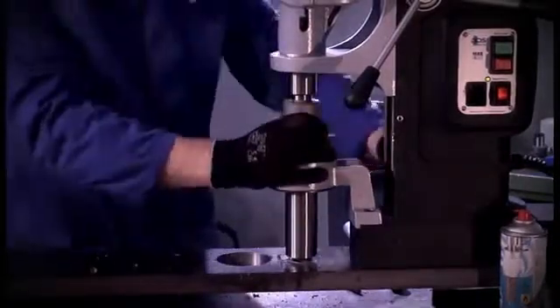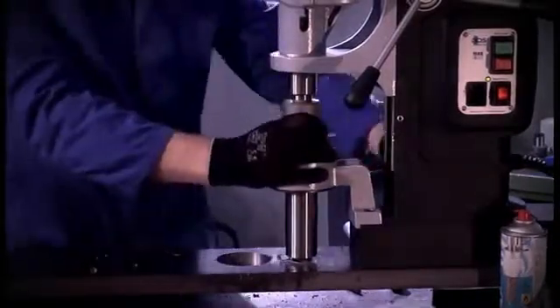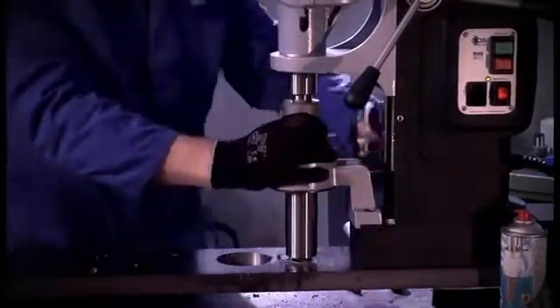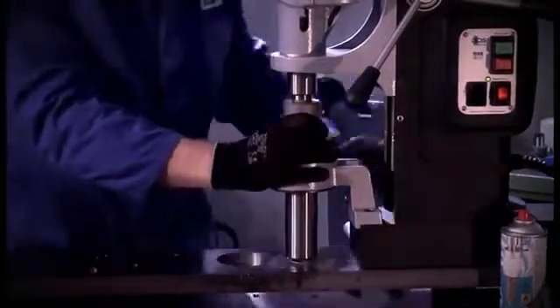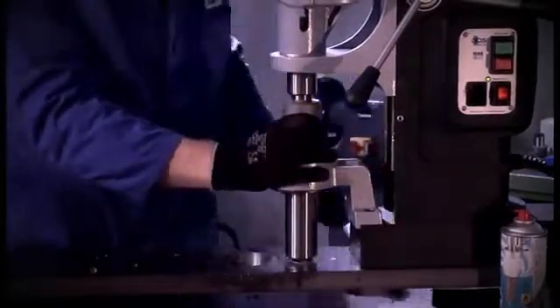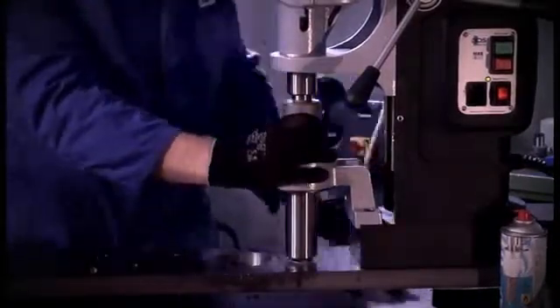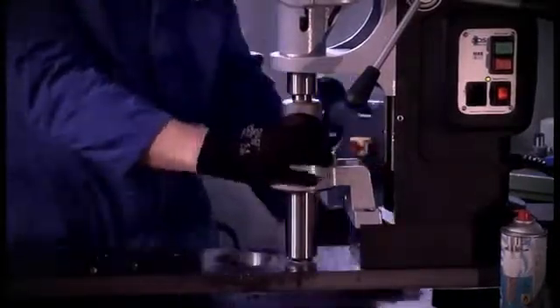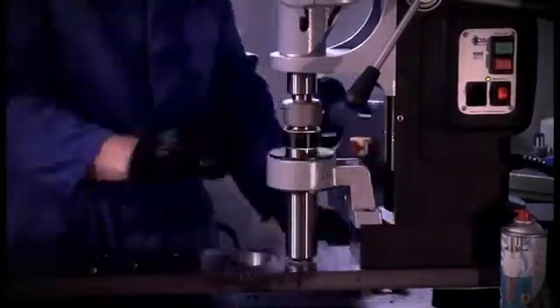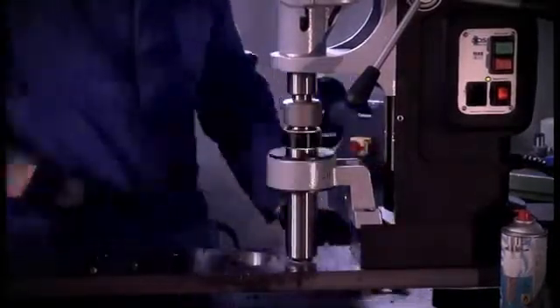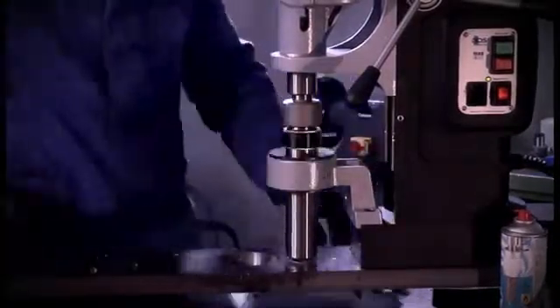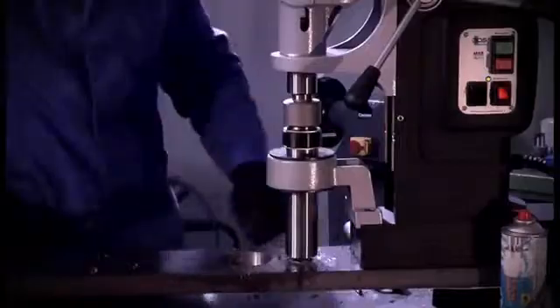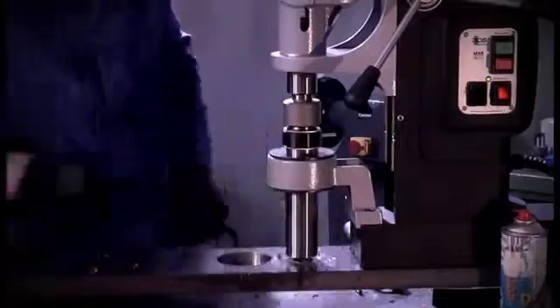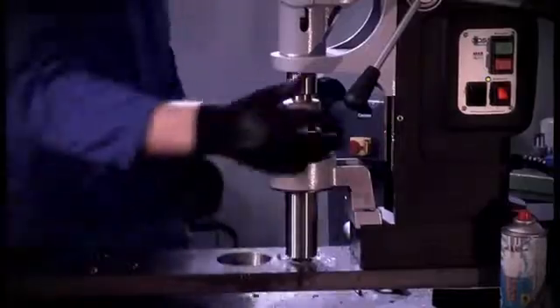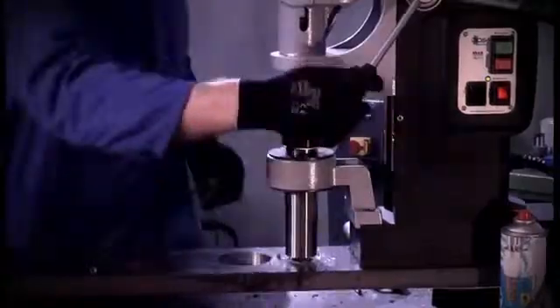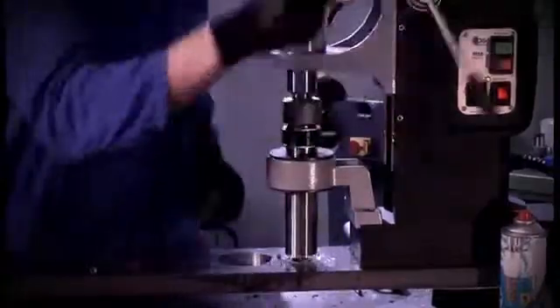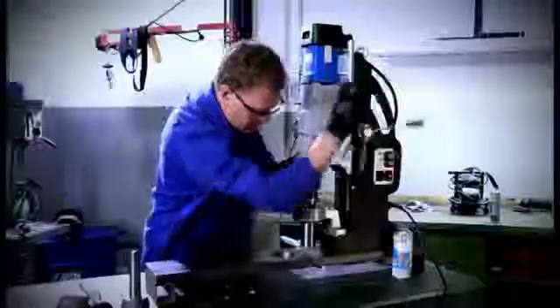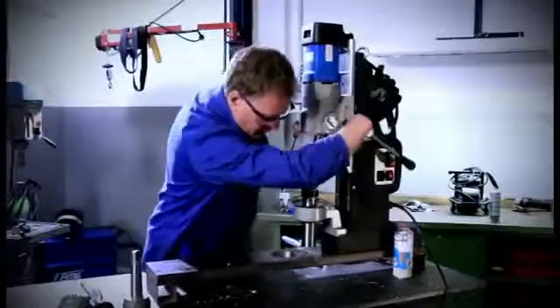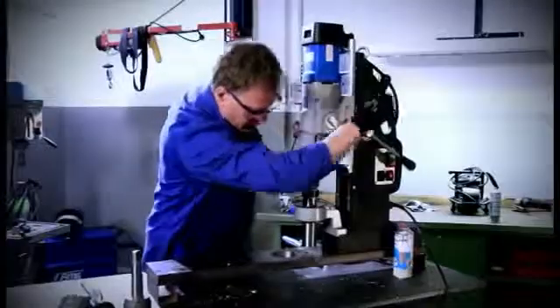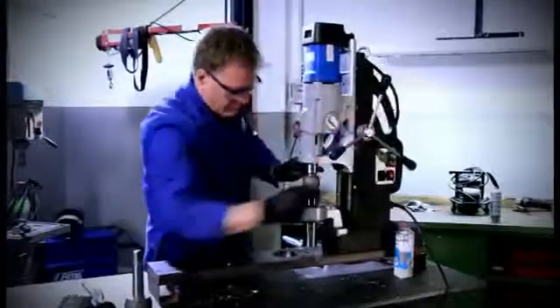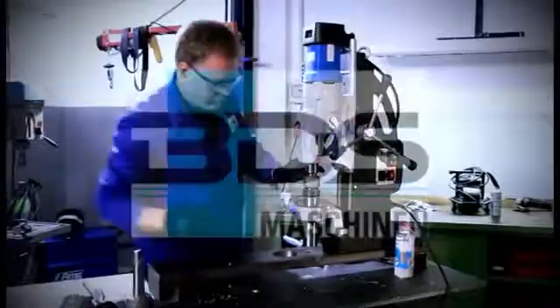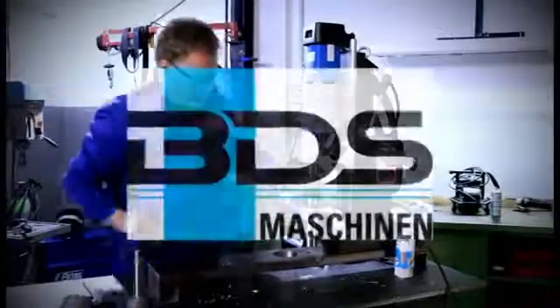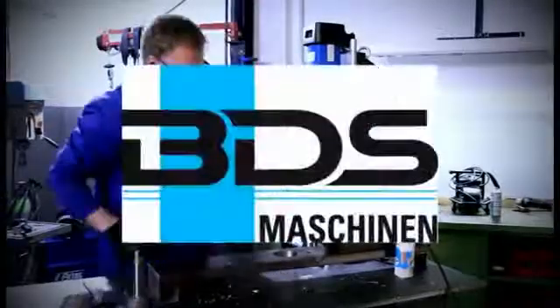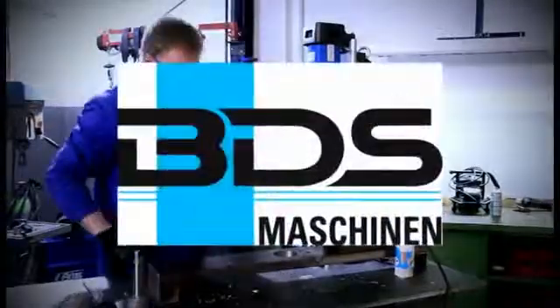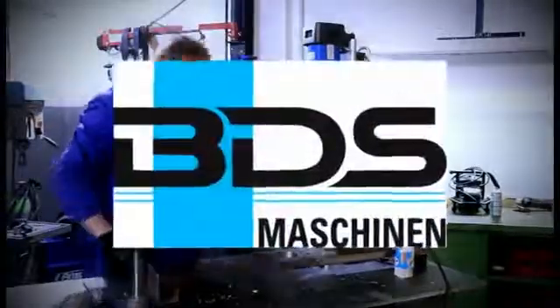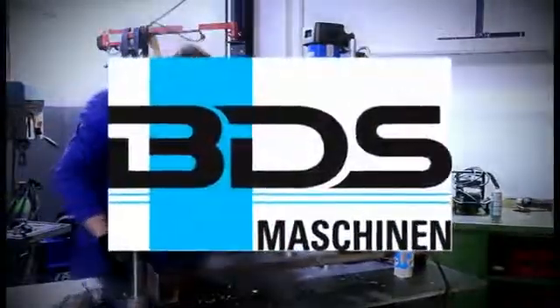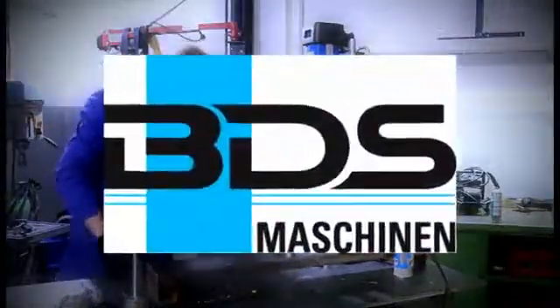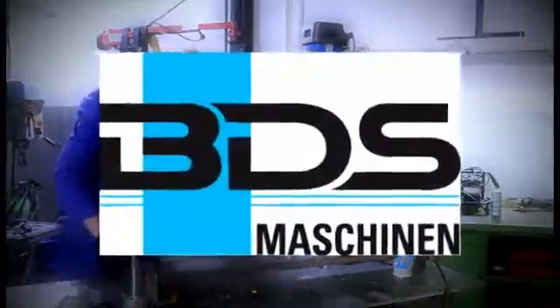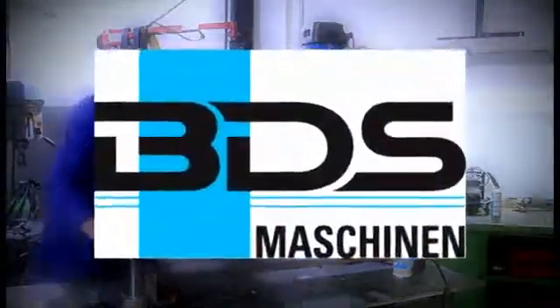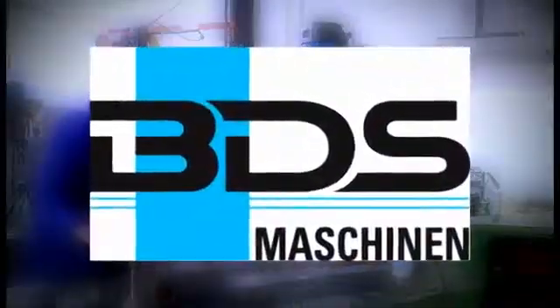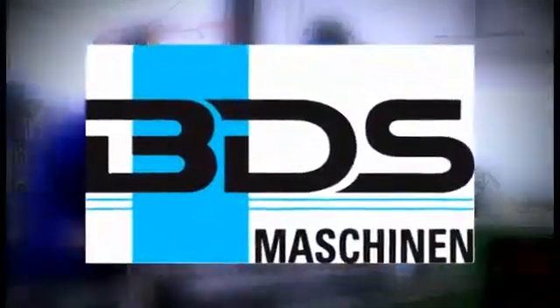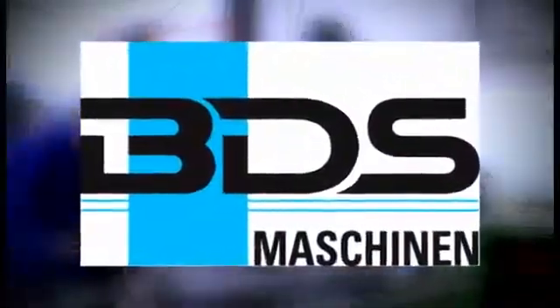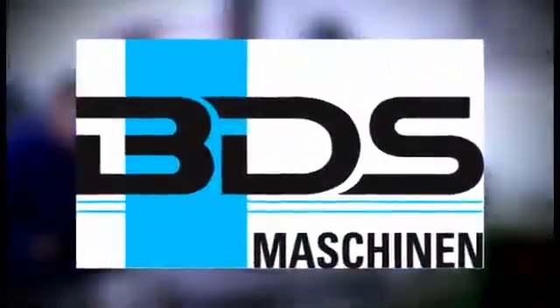We thank you for your attention and wish you a successful work with the BDS MAB-1300.